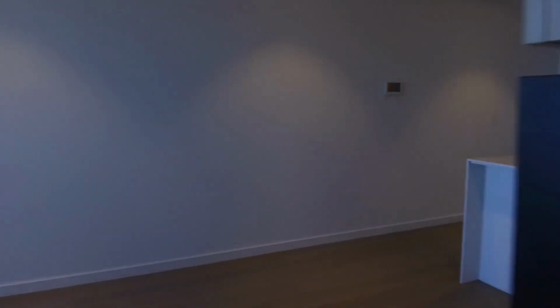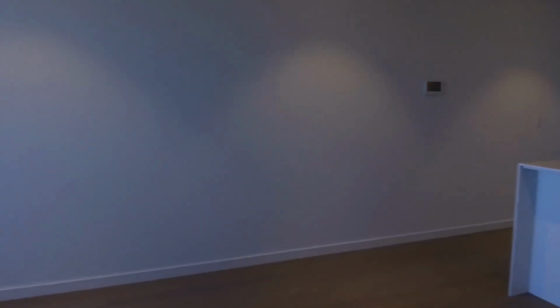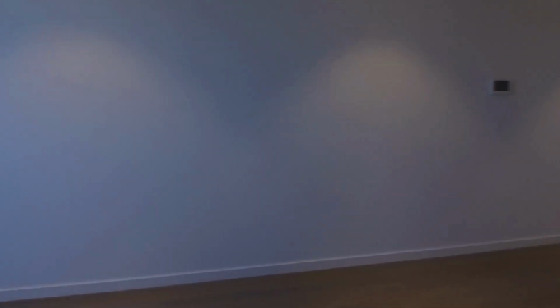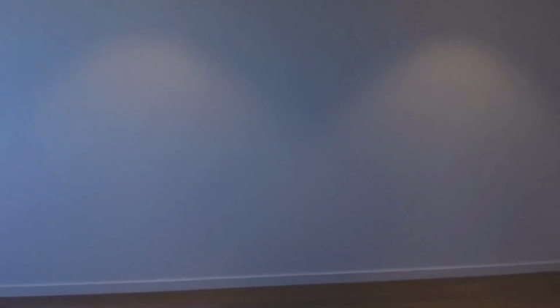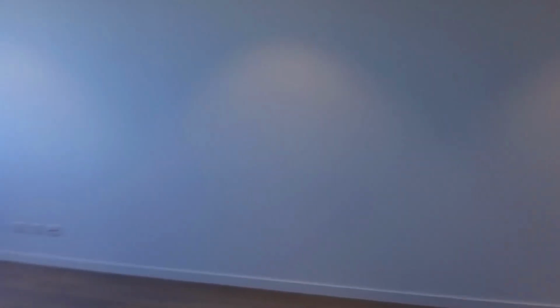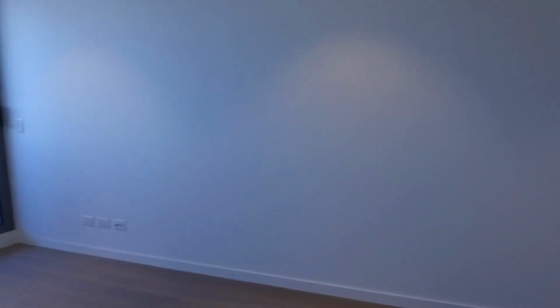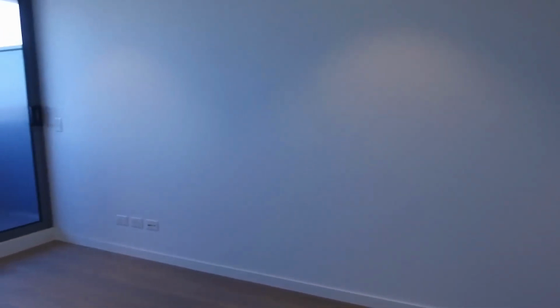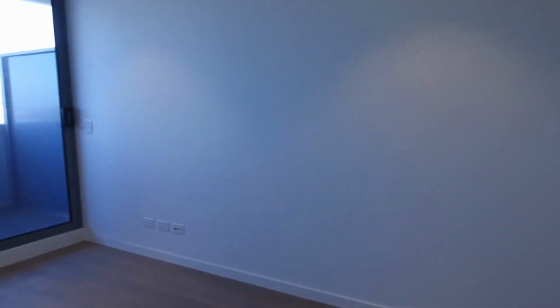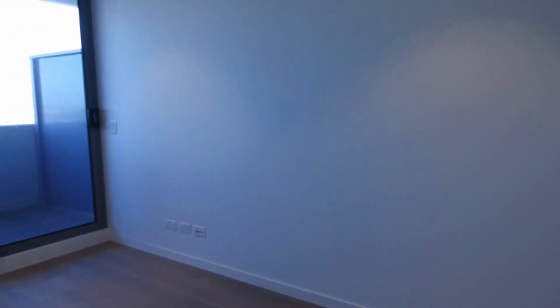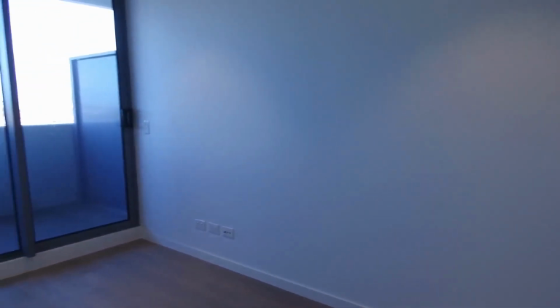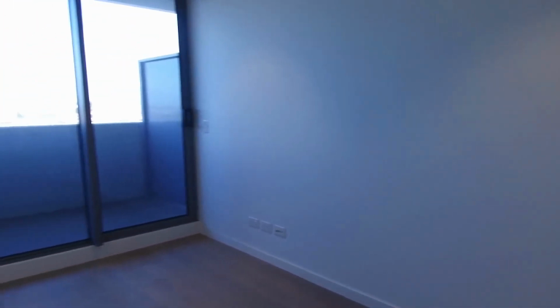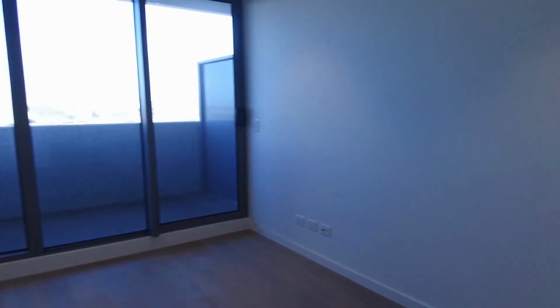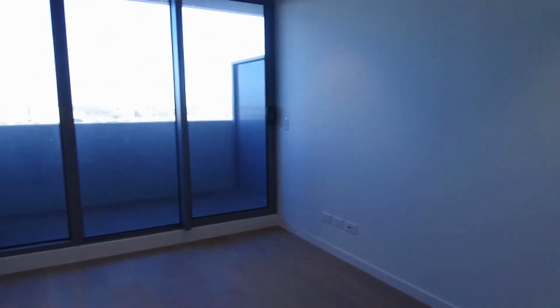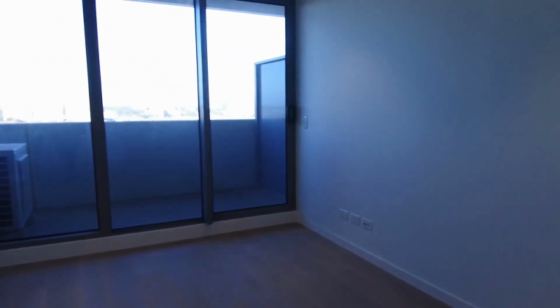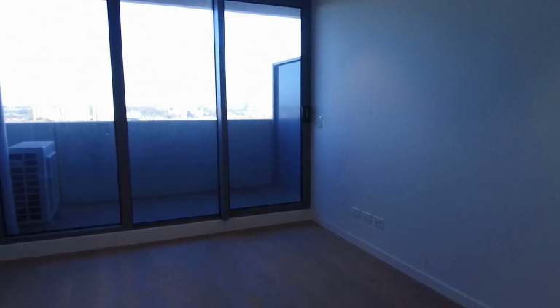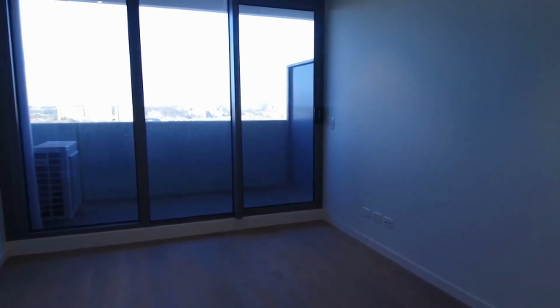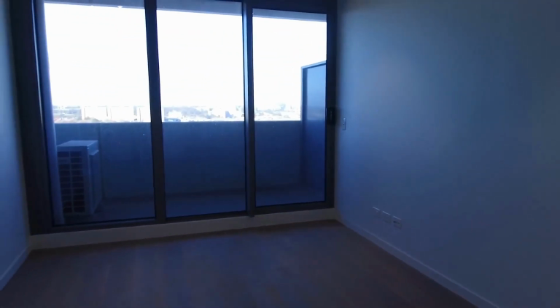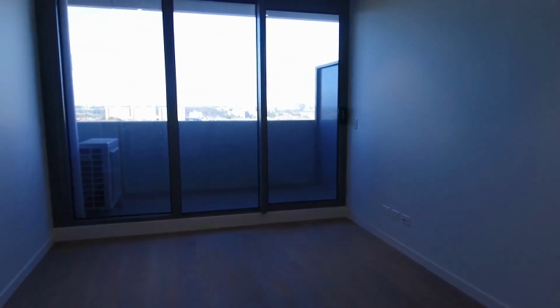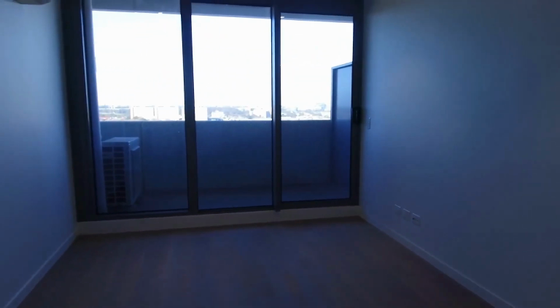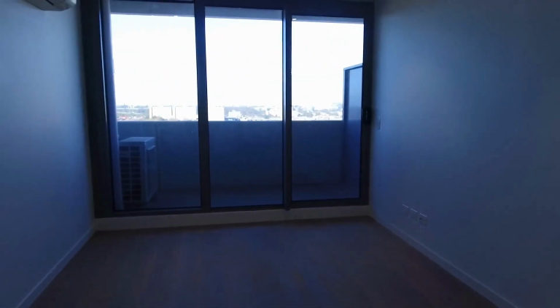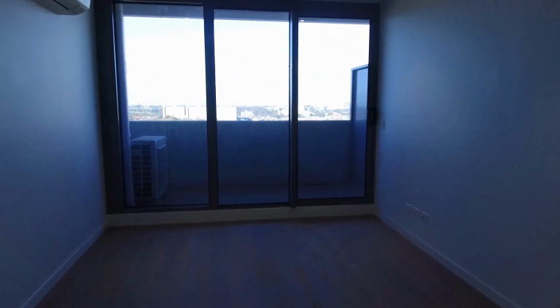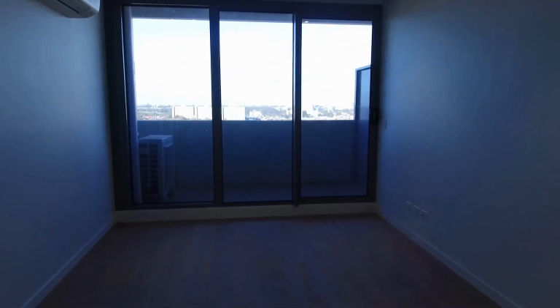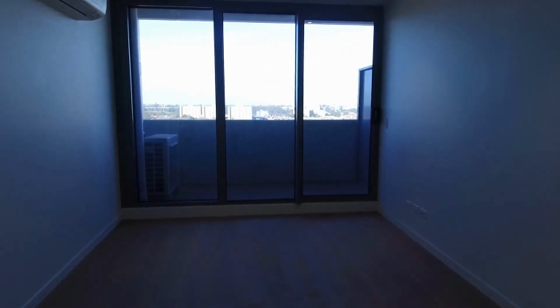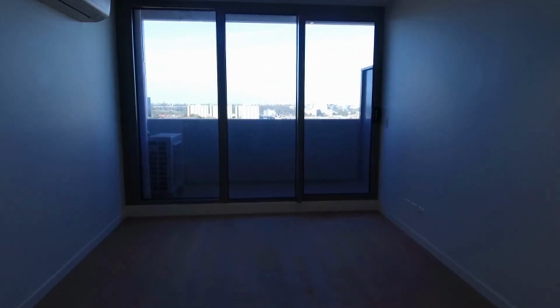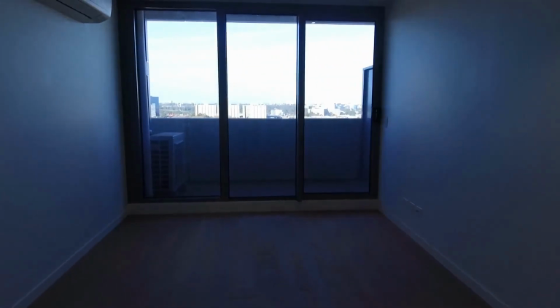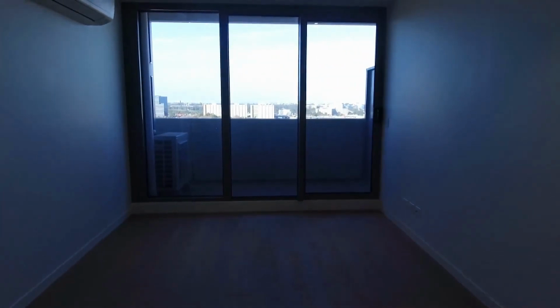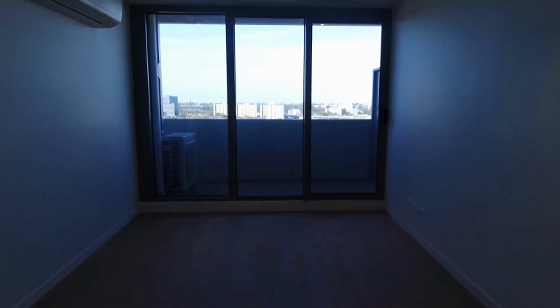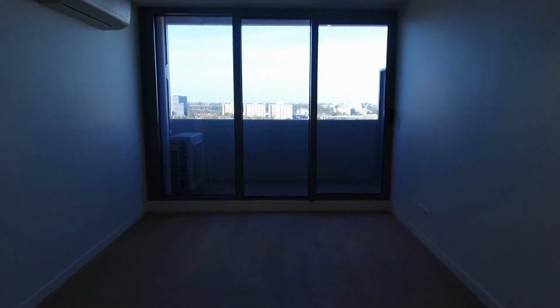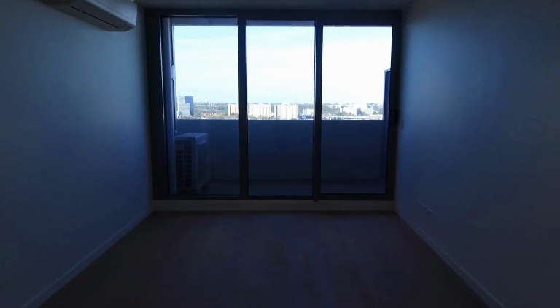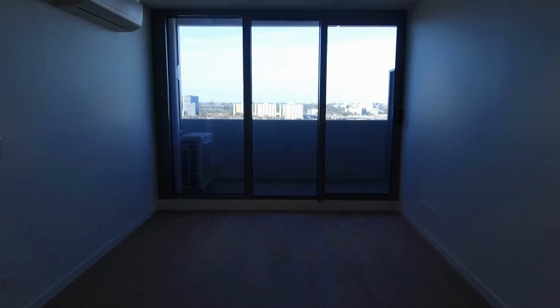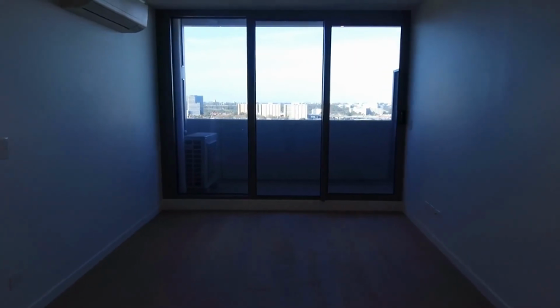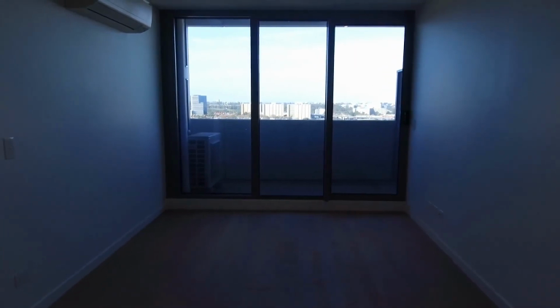If you are interested to inspect this property, don't forget to register yourself before the inspection. Thank you very much for watching.